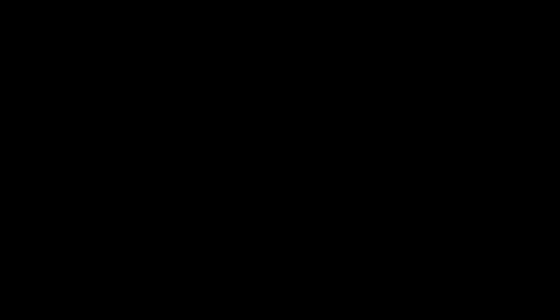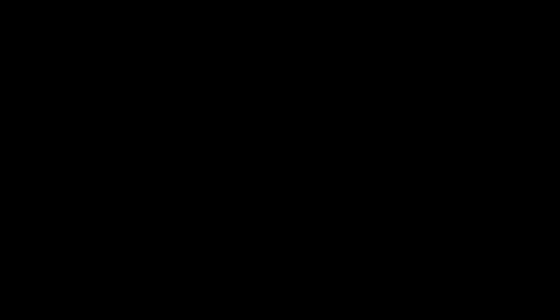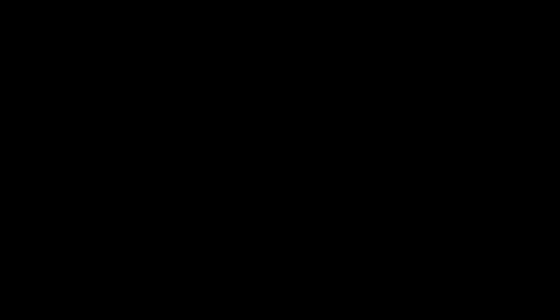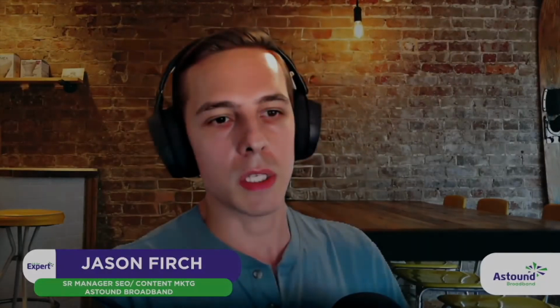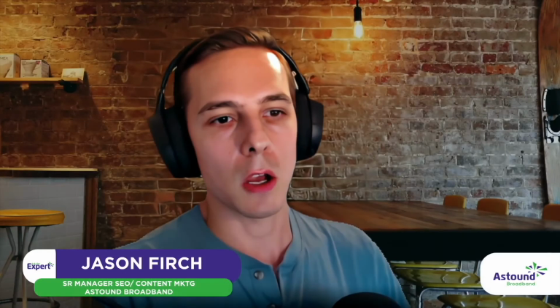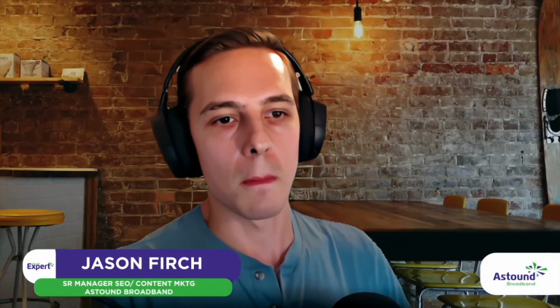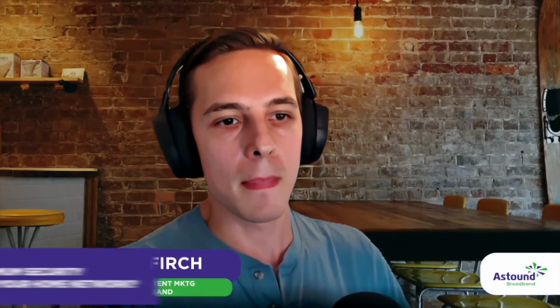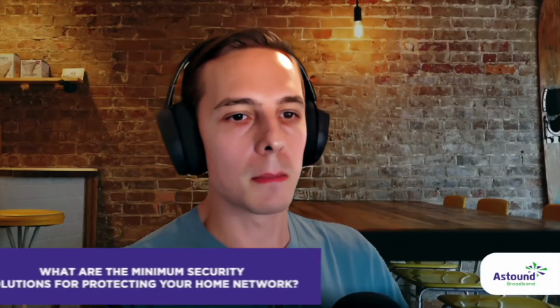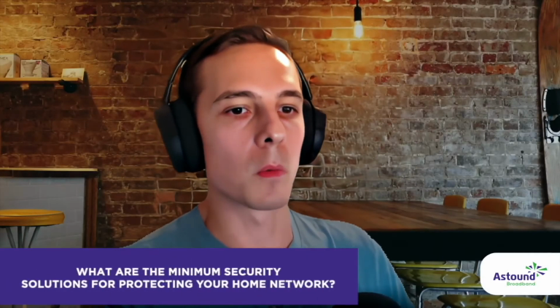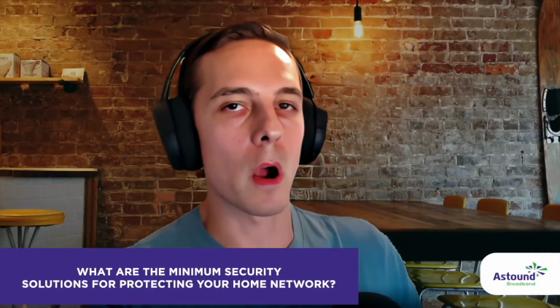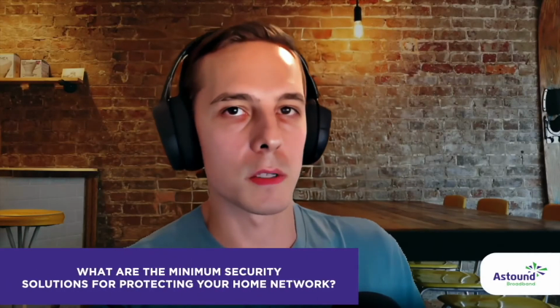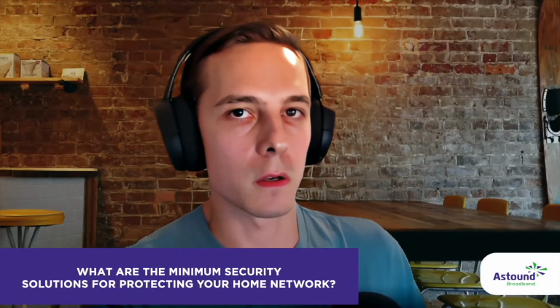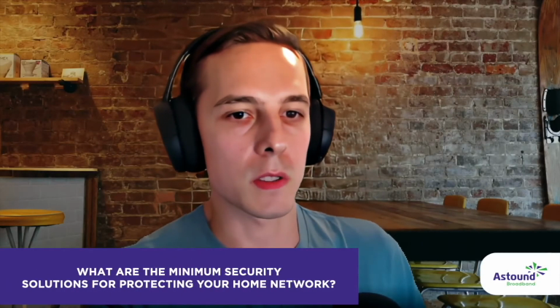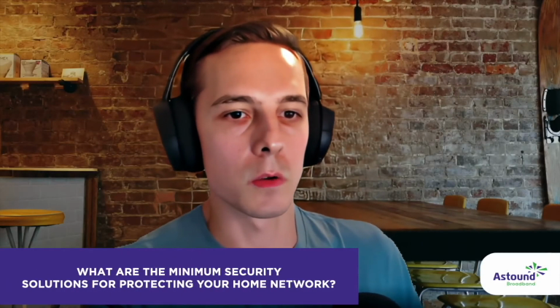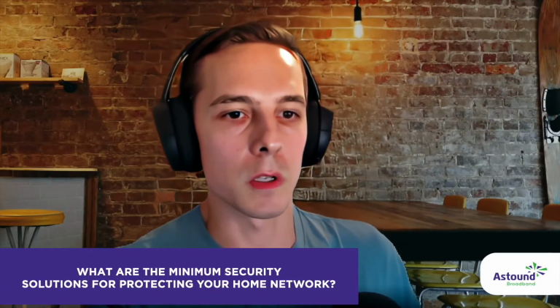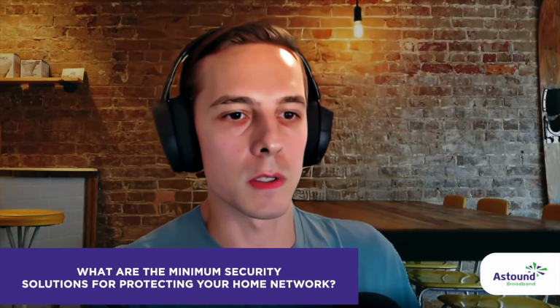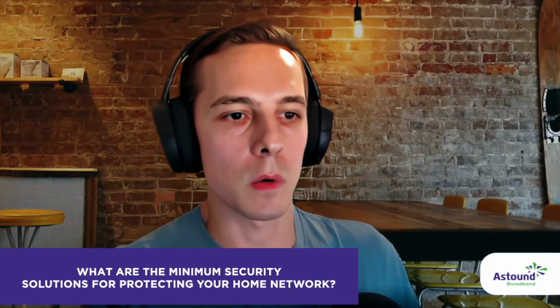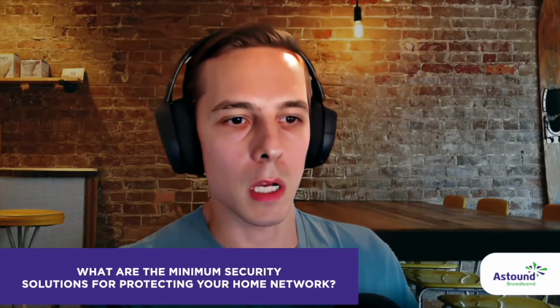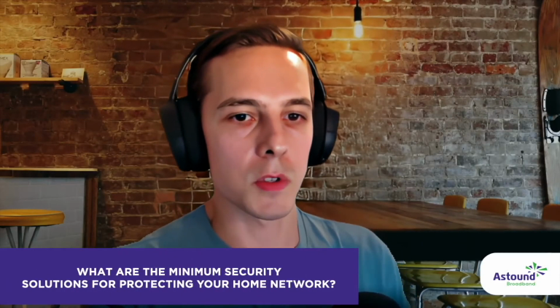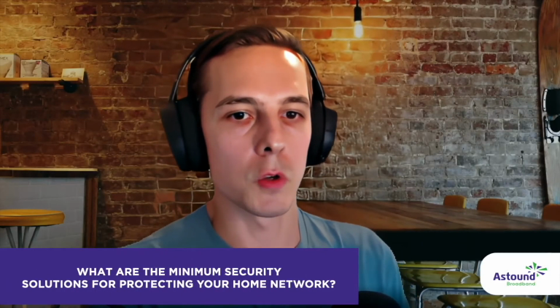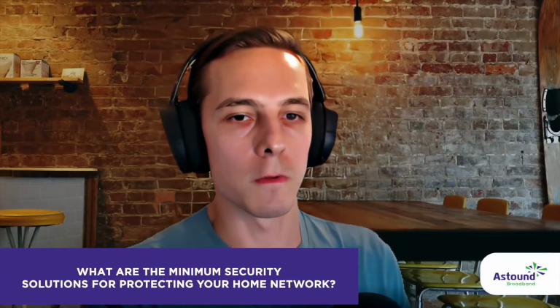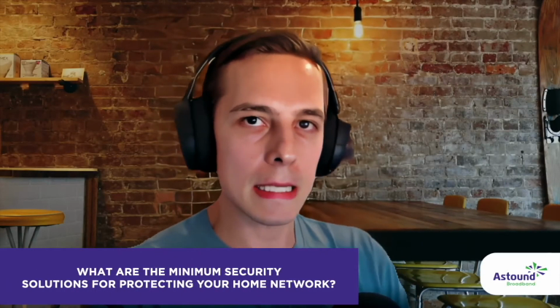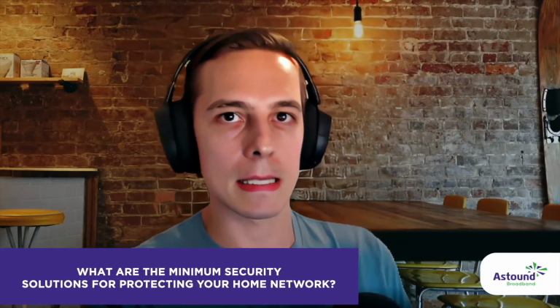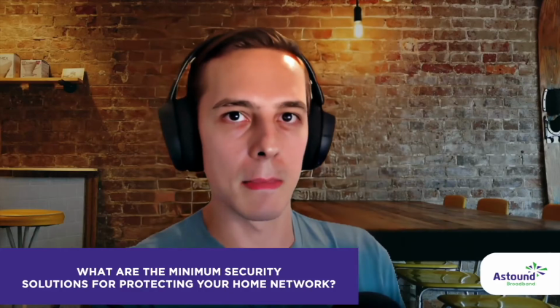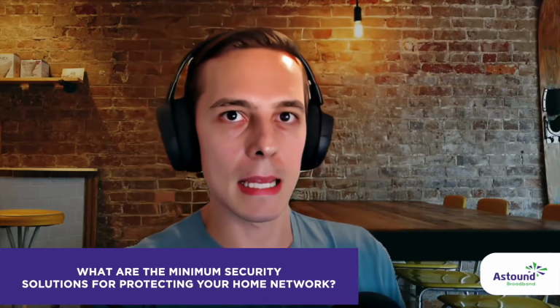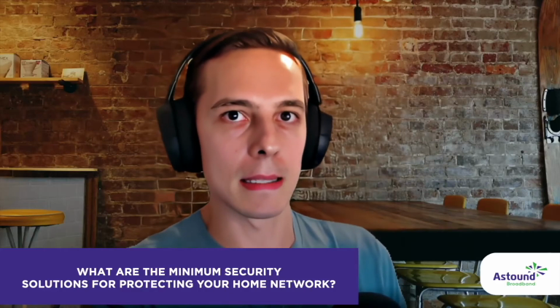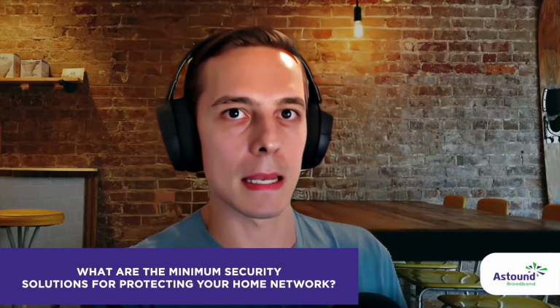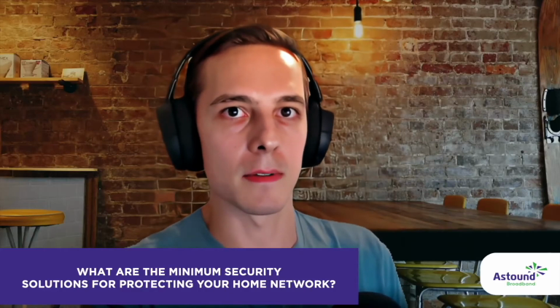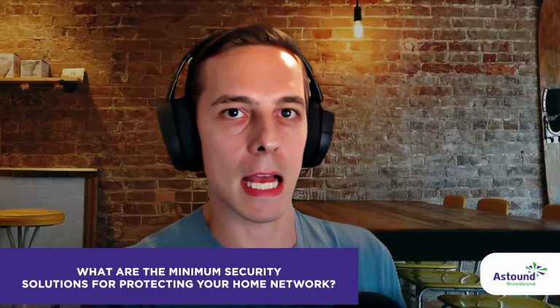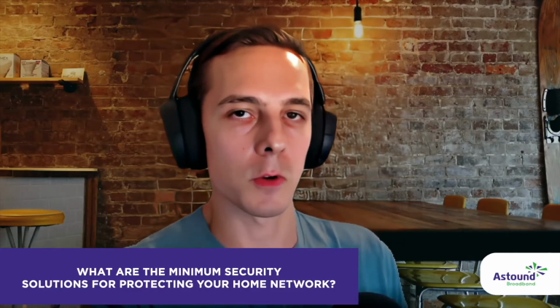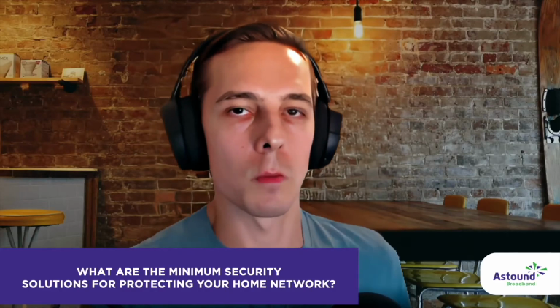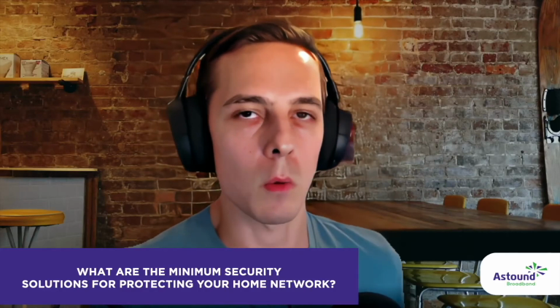What would you say are the minimum required security solutions when it comes to preventing and mitigating these types of attacks for your home network?